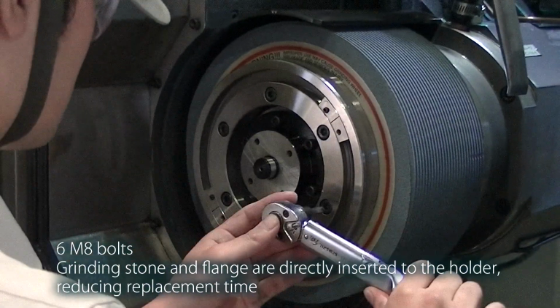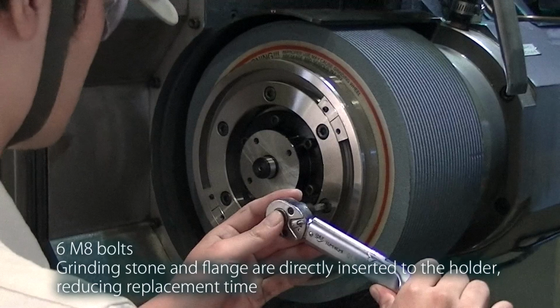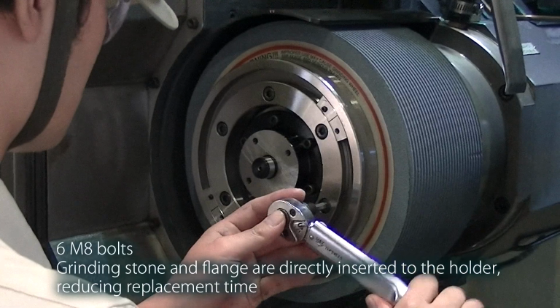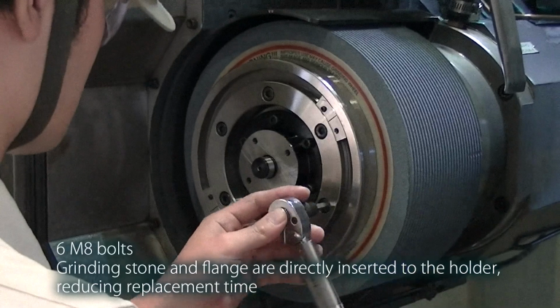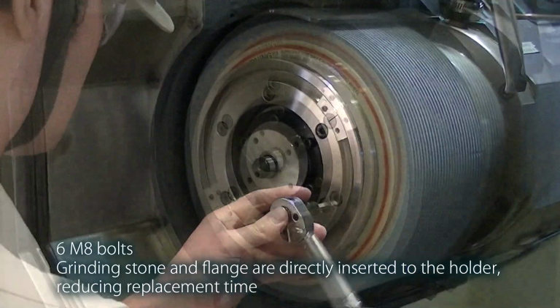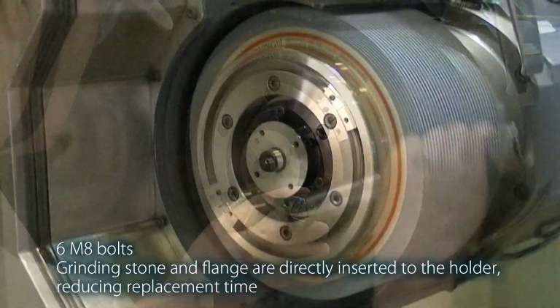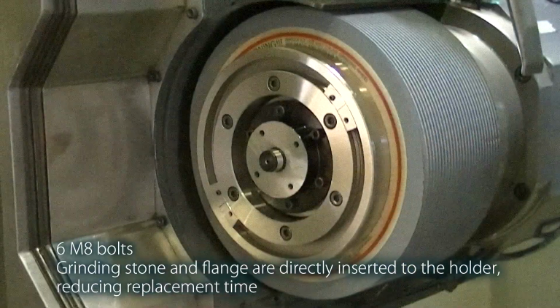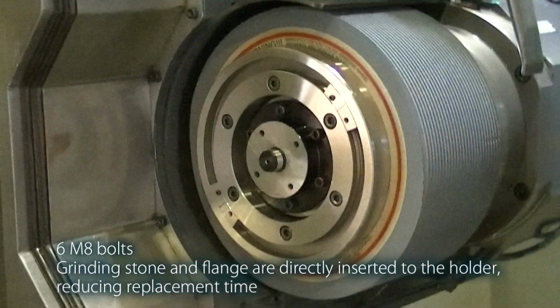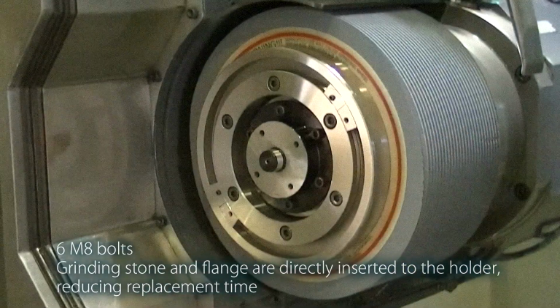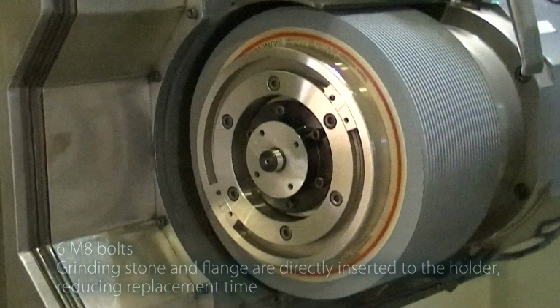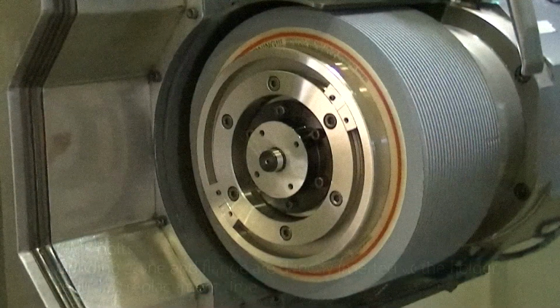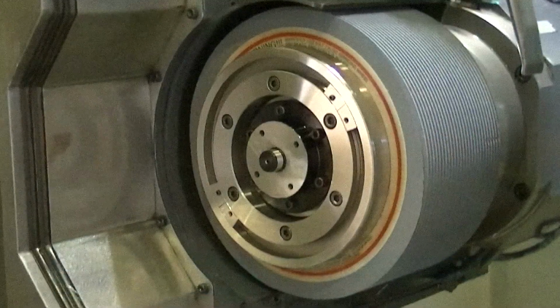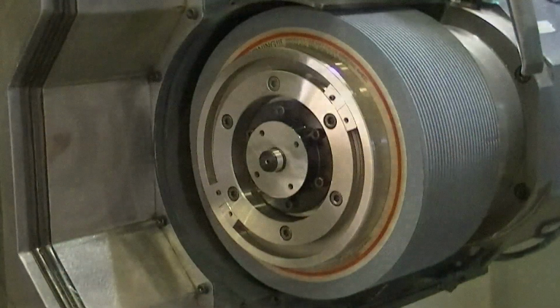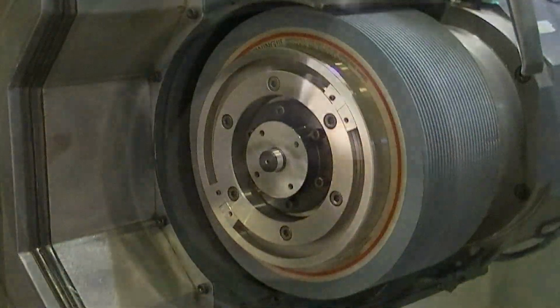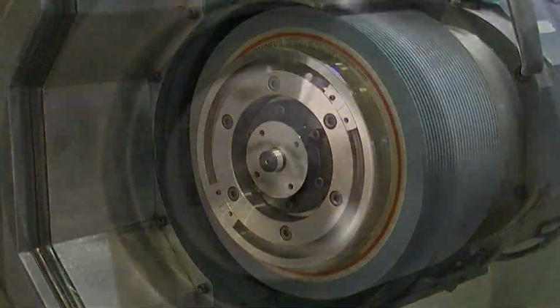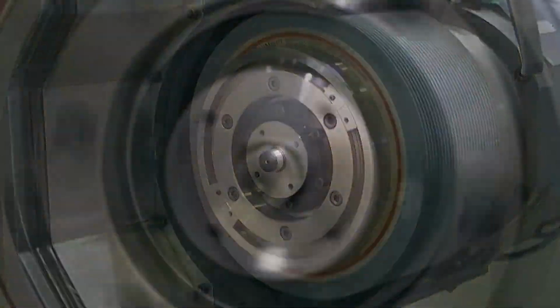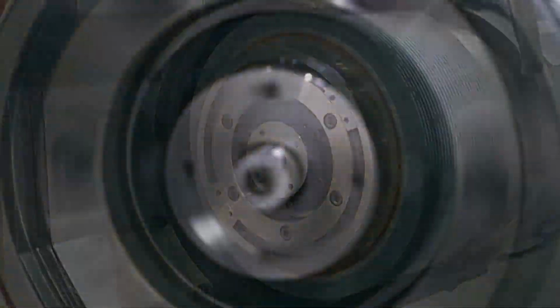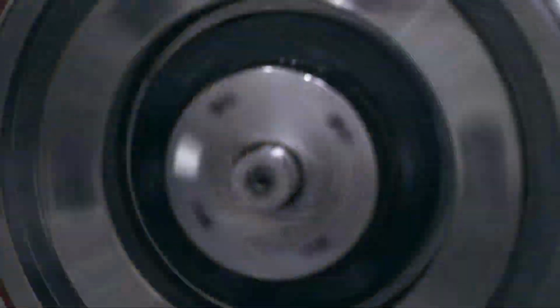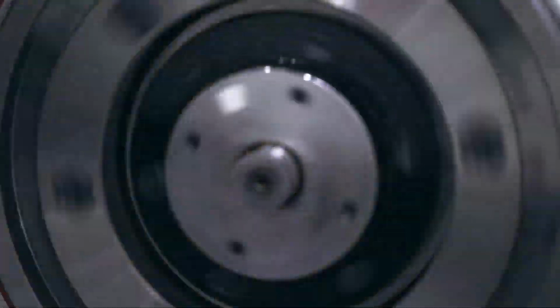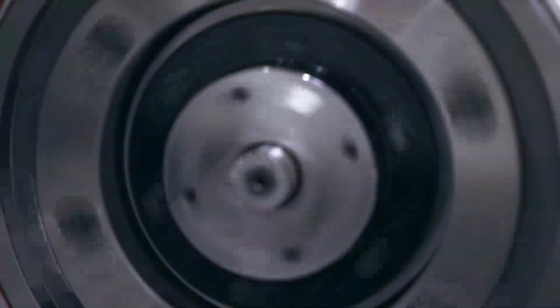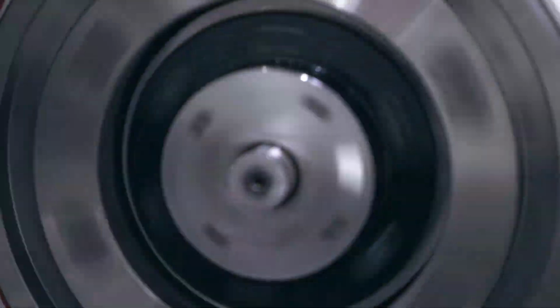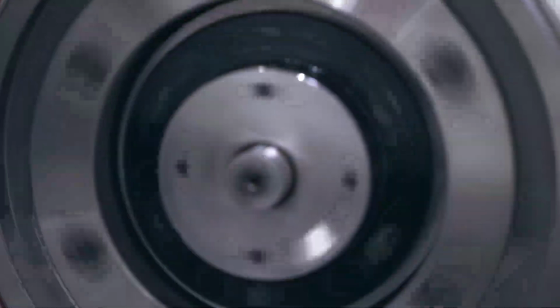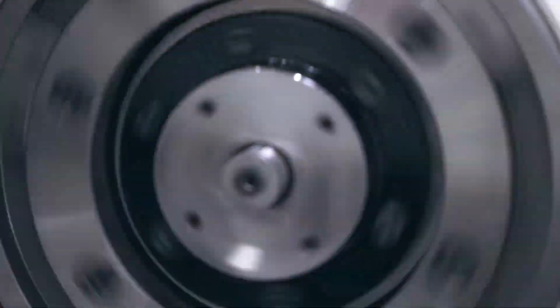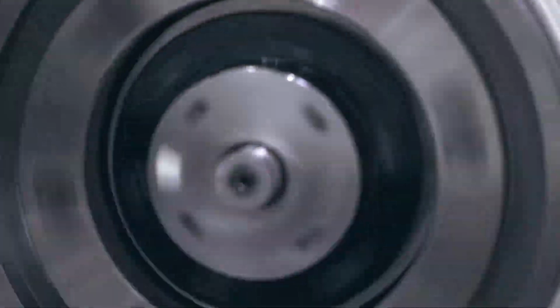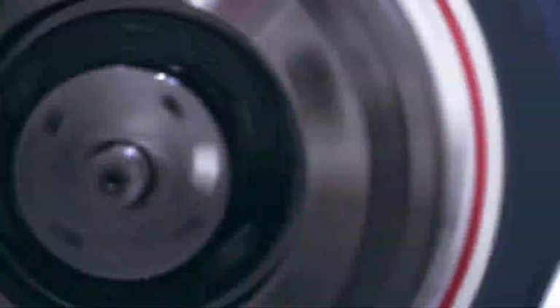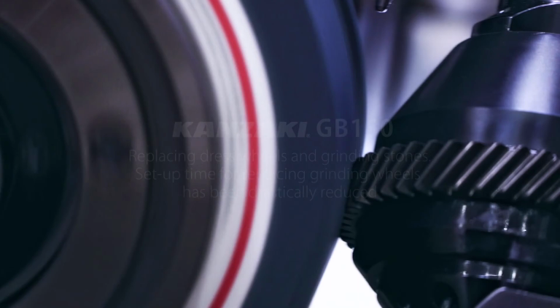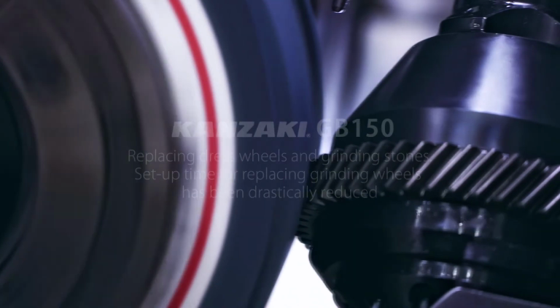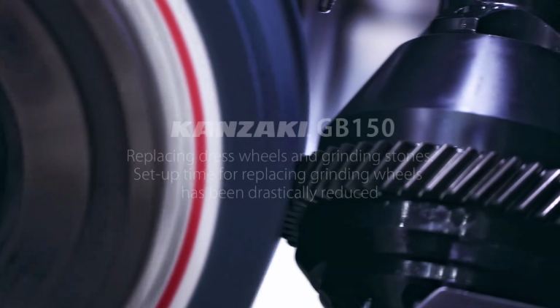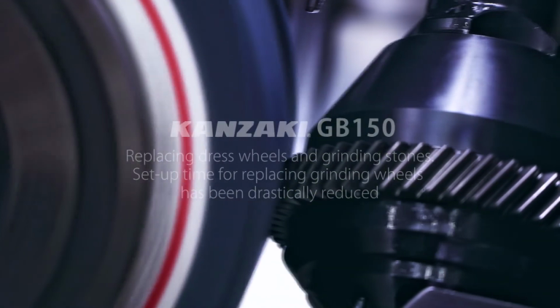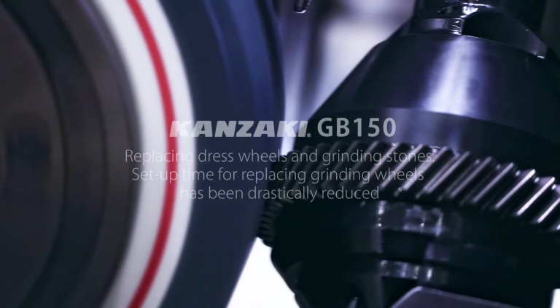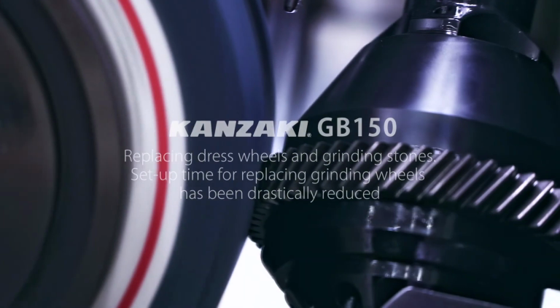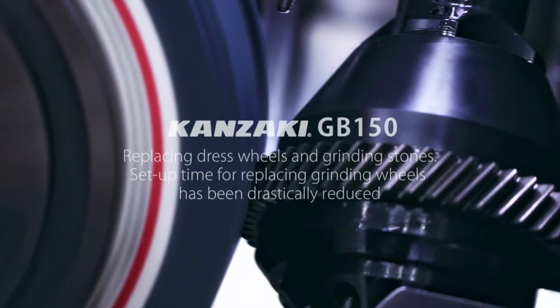Replacing dress wheels and grinding stones: setup time for replacing grinding wheels has been drastically reduced.